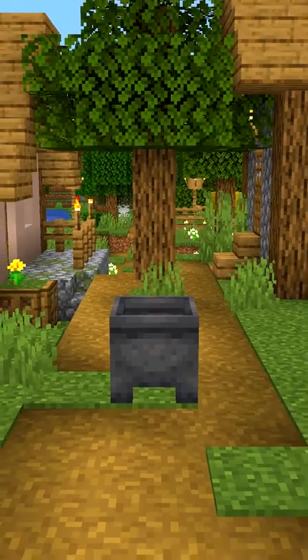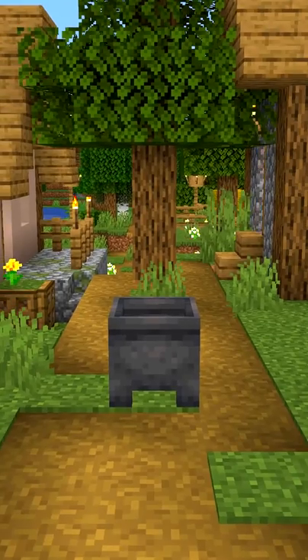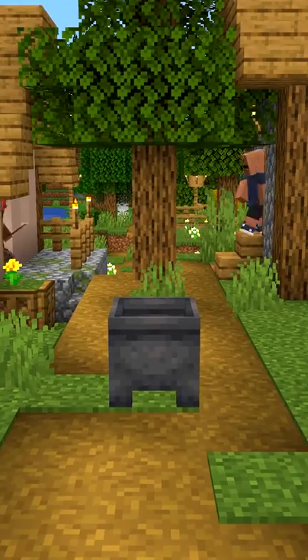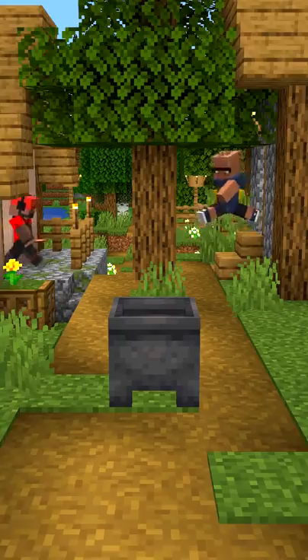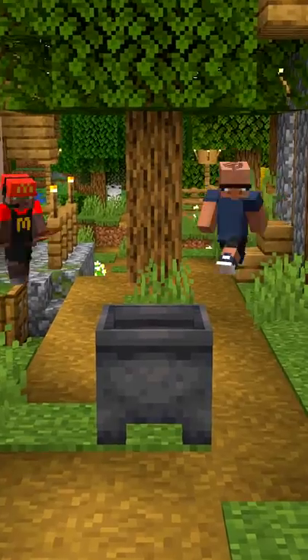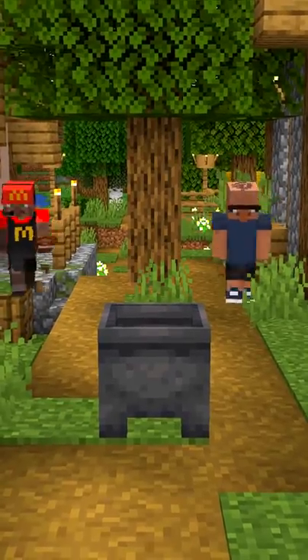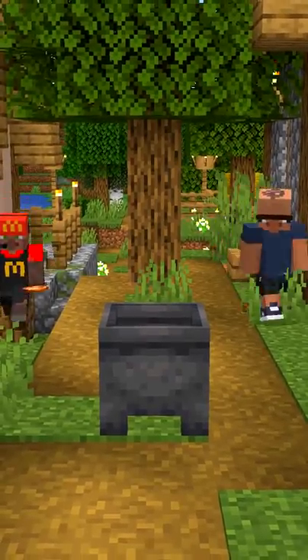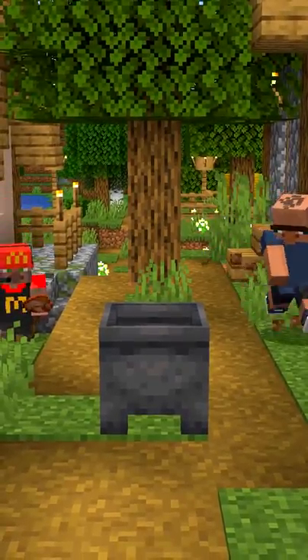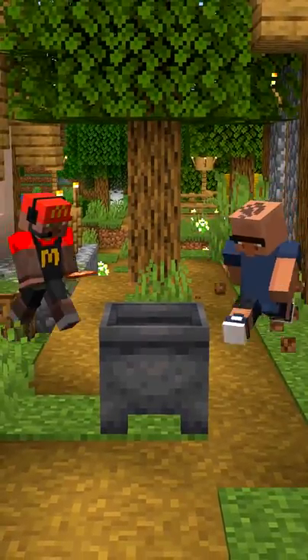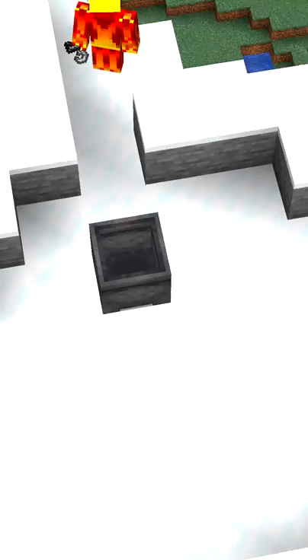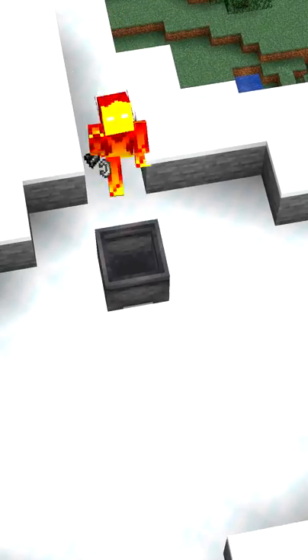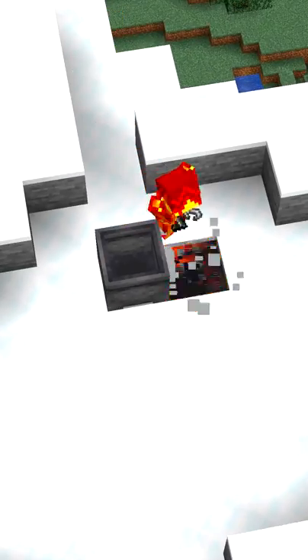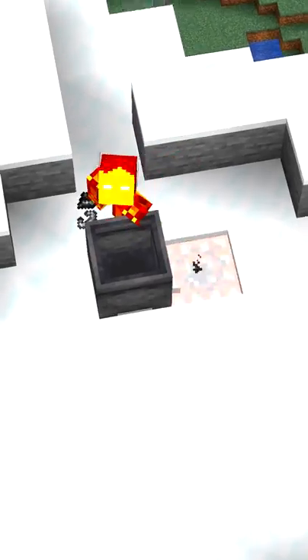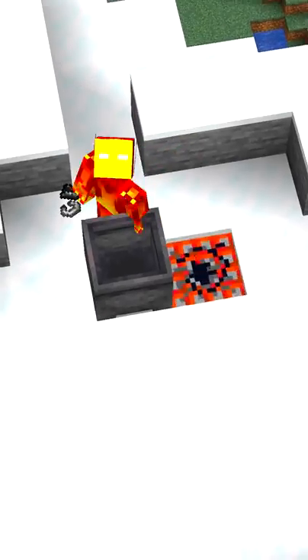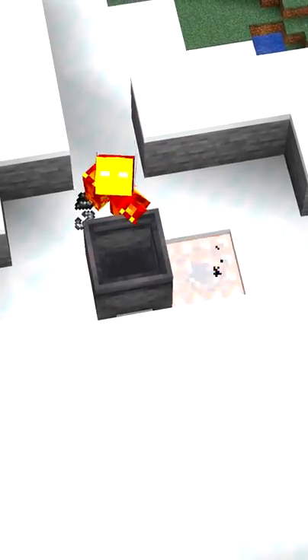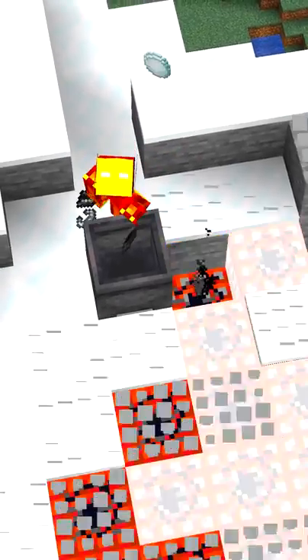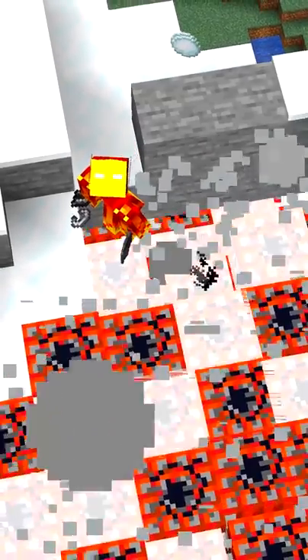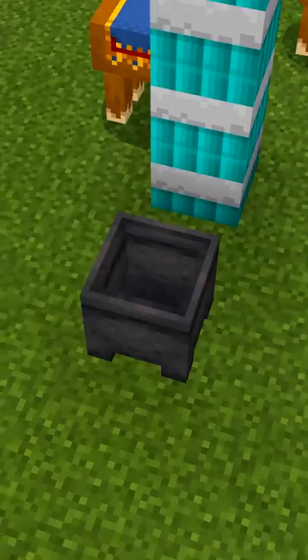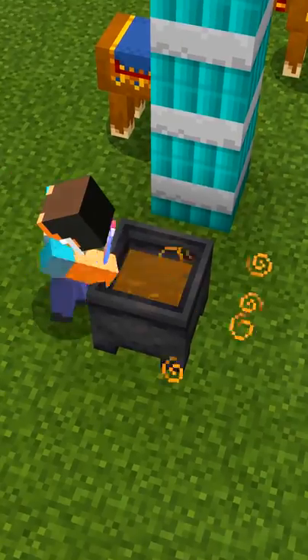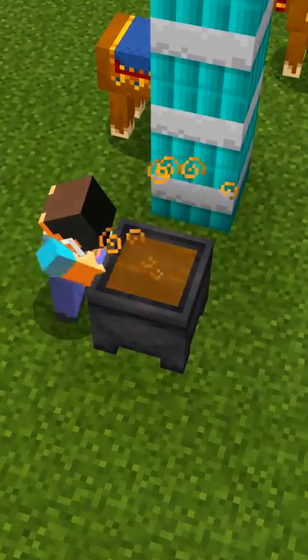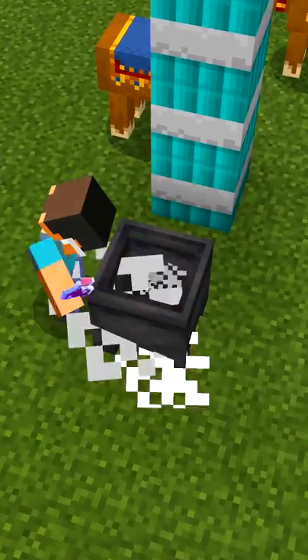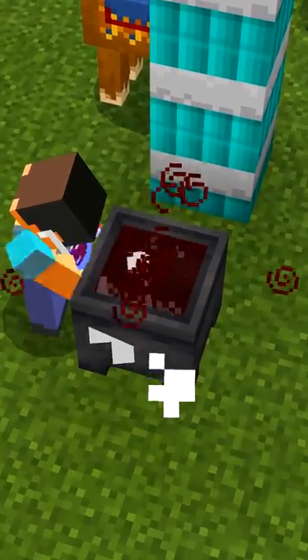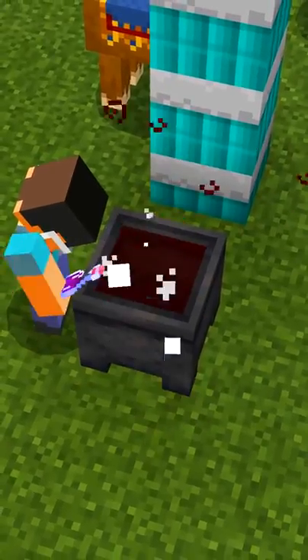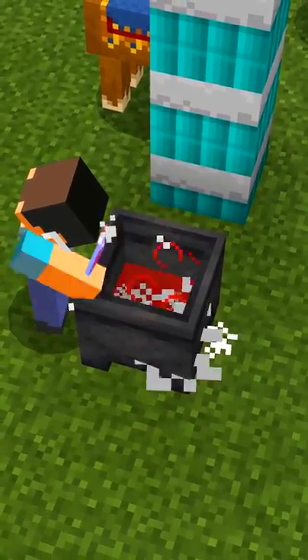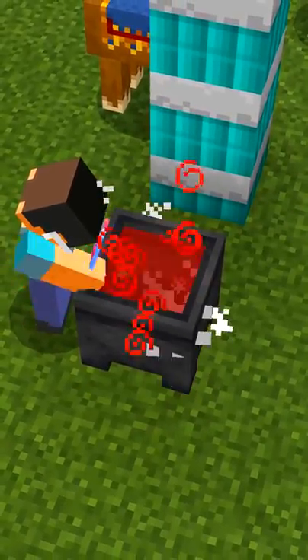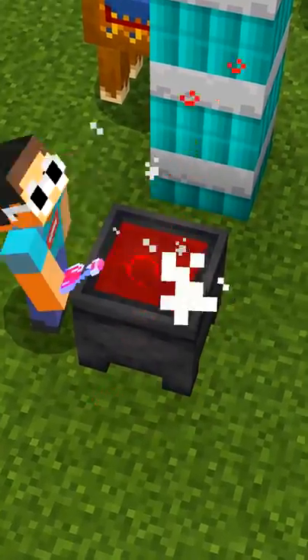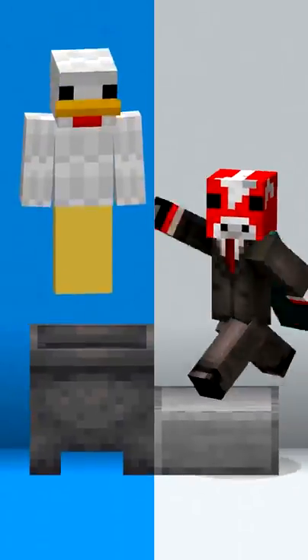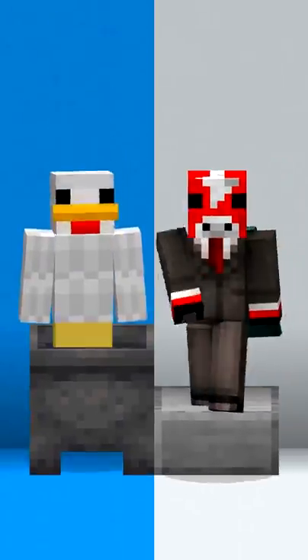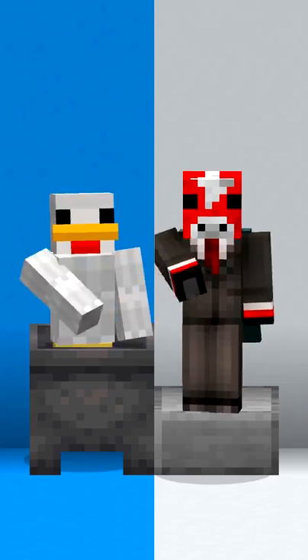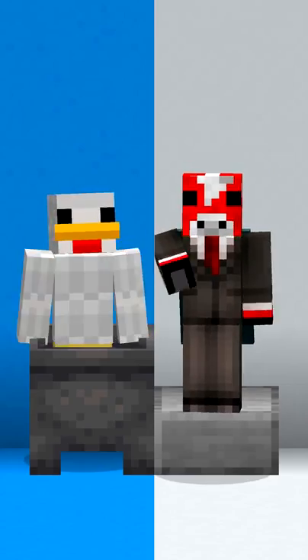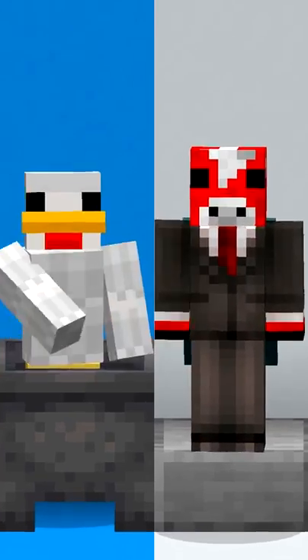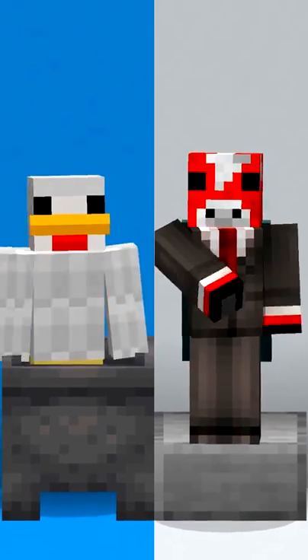Villagers can only claim empty cauldrons! Cauldrons couldn't be filled when they were added! Potions go in them in Bedrock Edition! The inside is half the height of a slab!